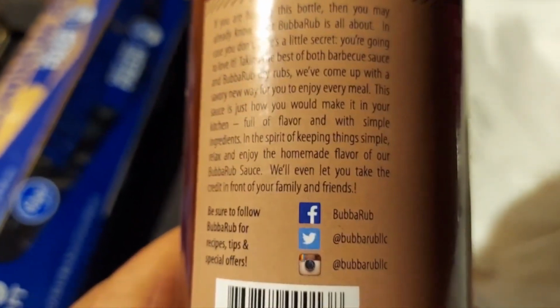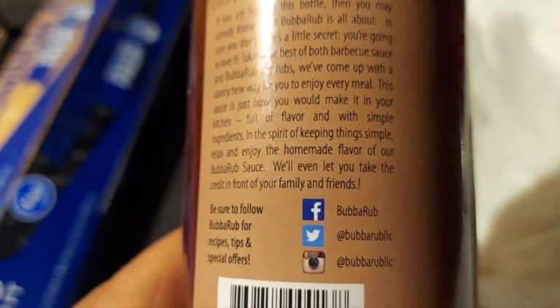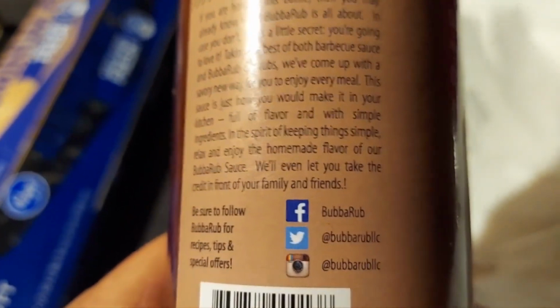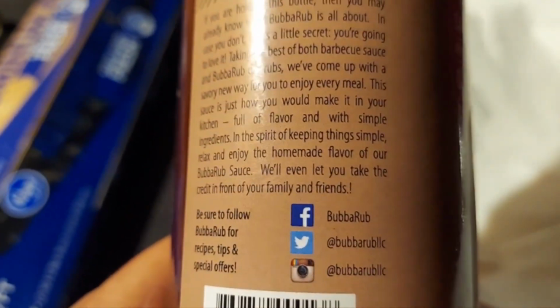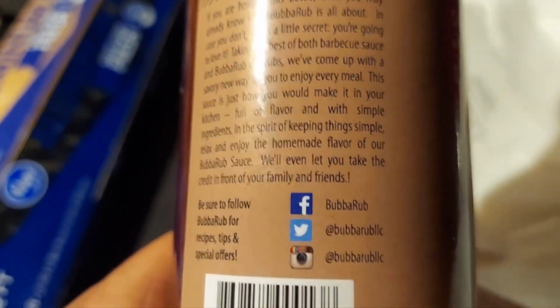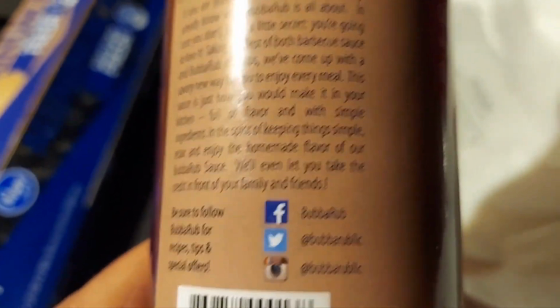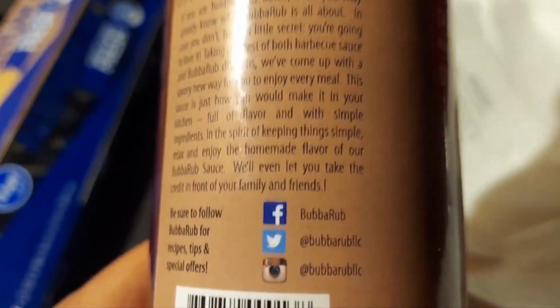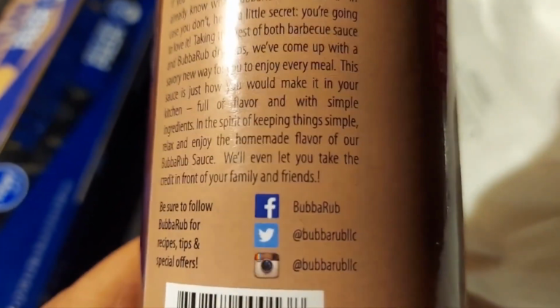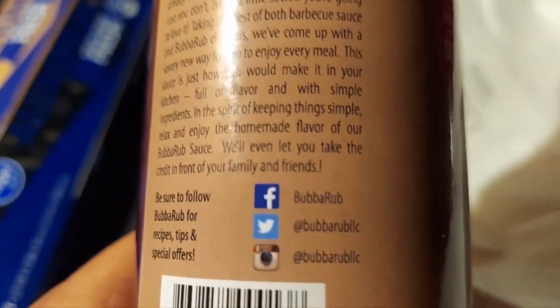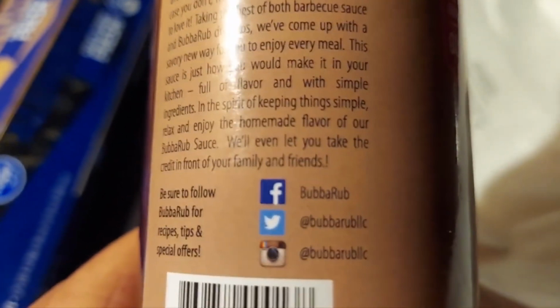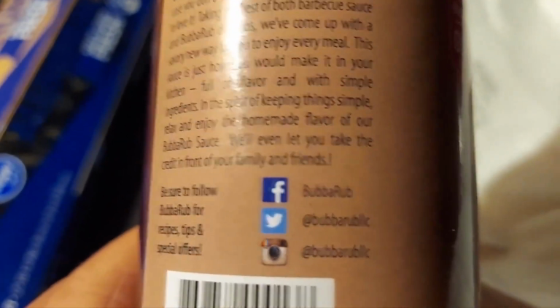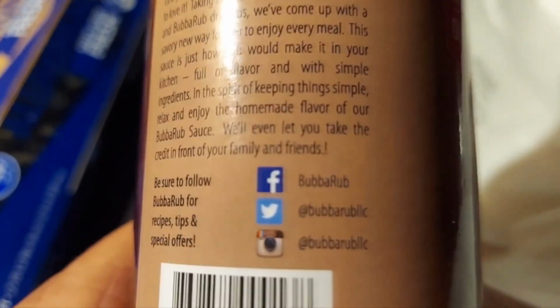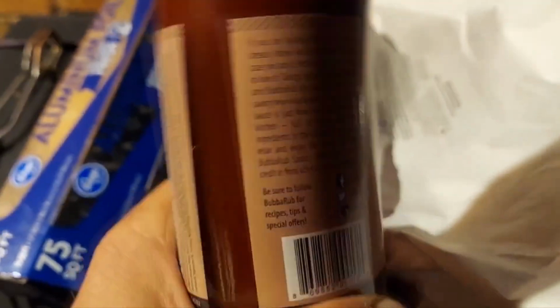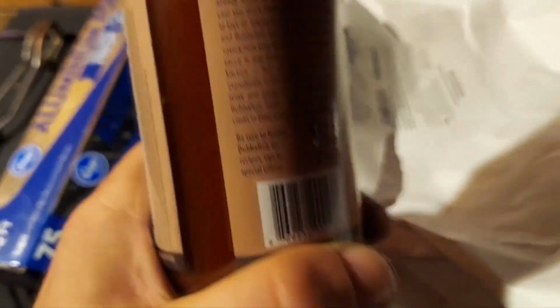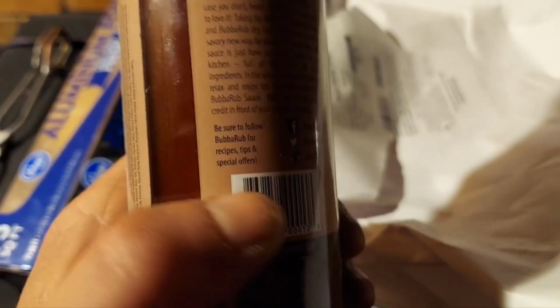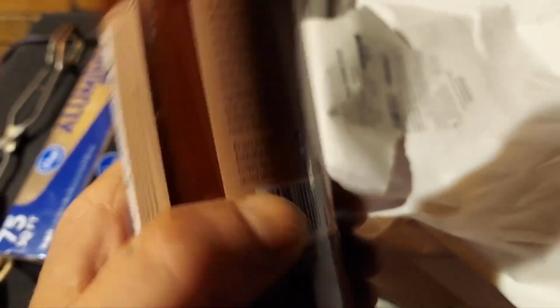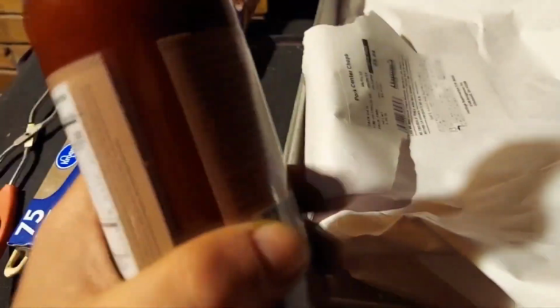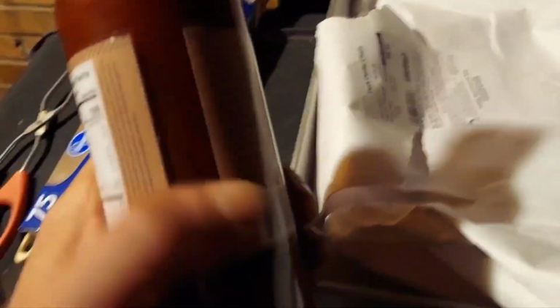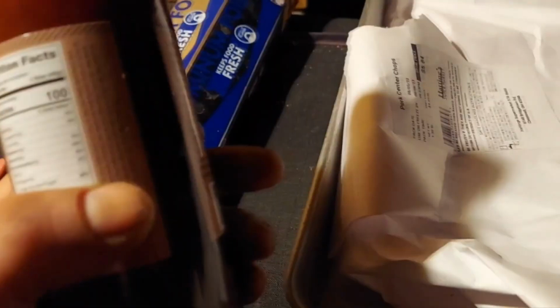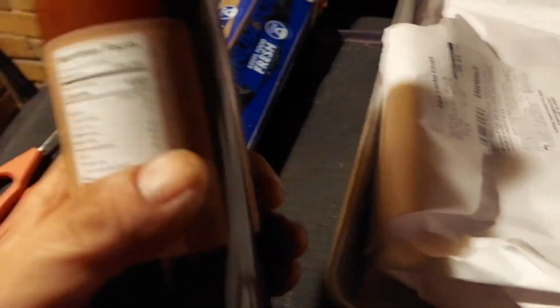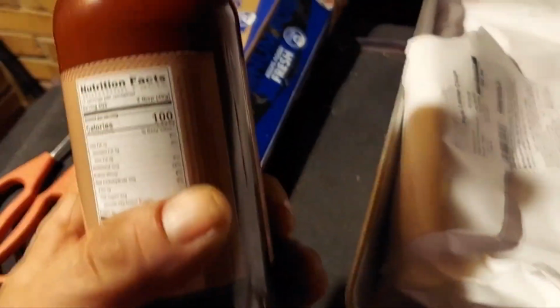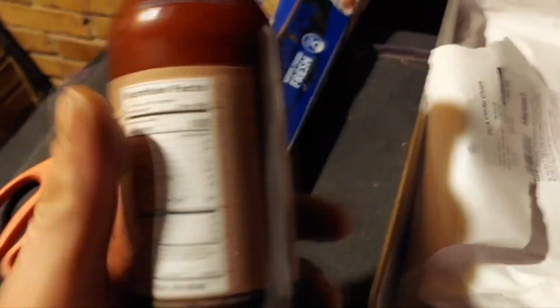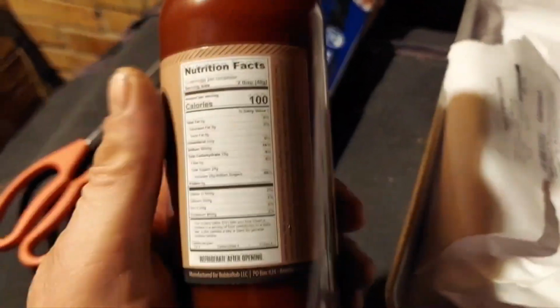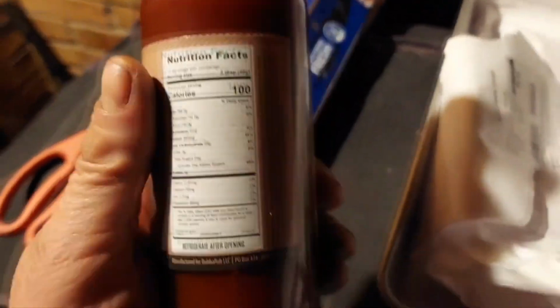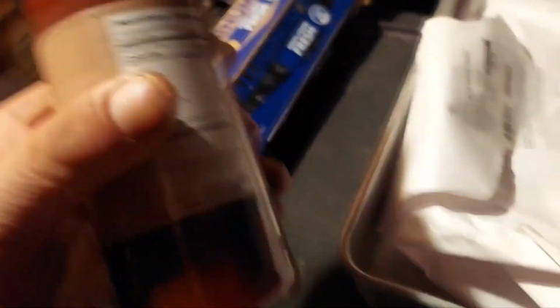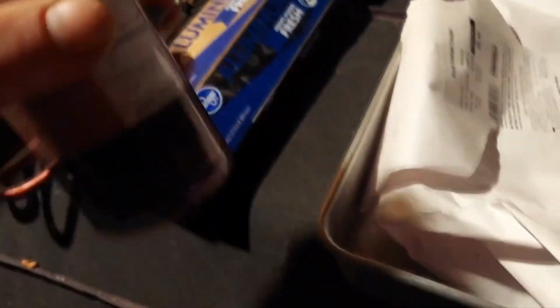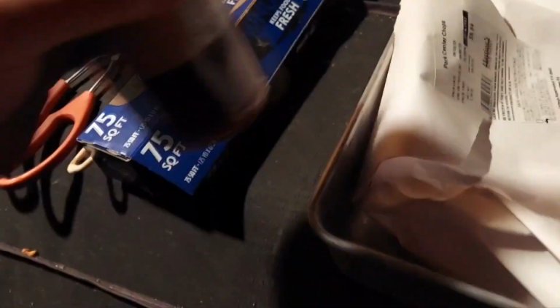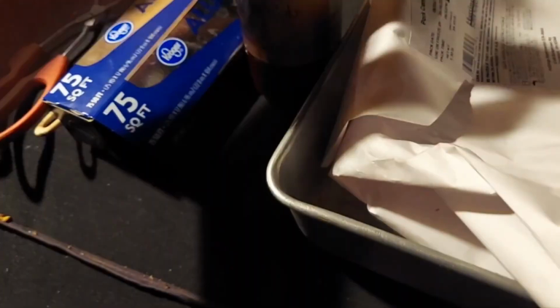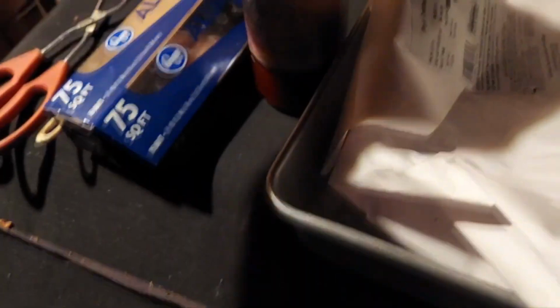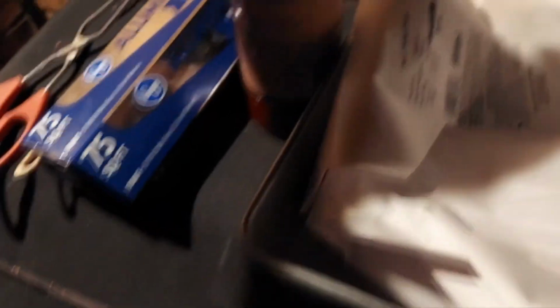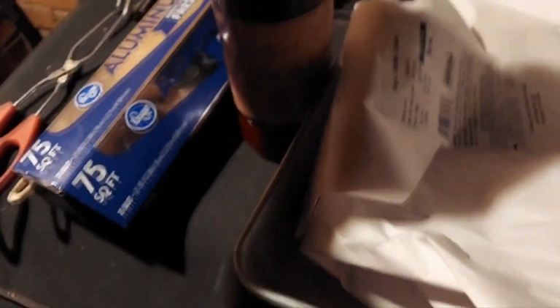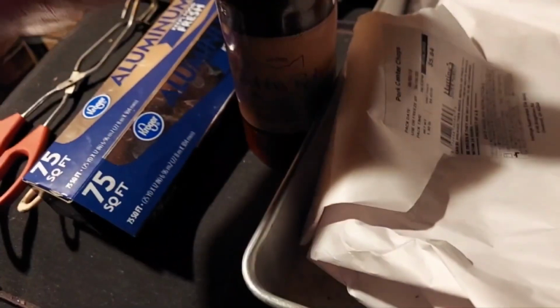Pause that. They're on YouTube. This bottle here is not cheap — seven bucks.